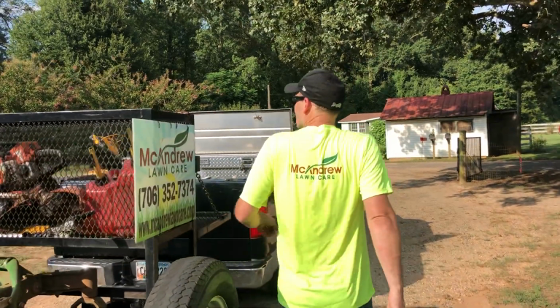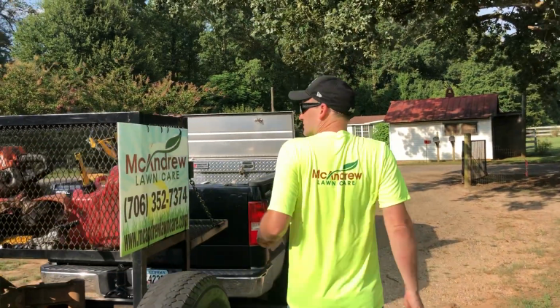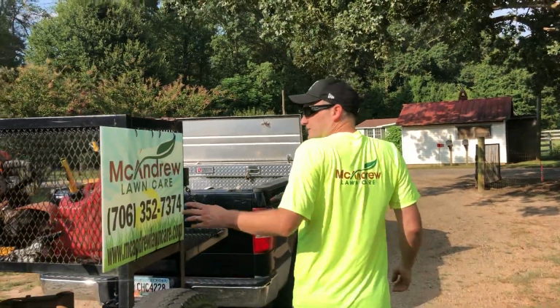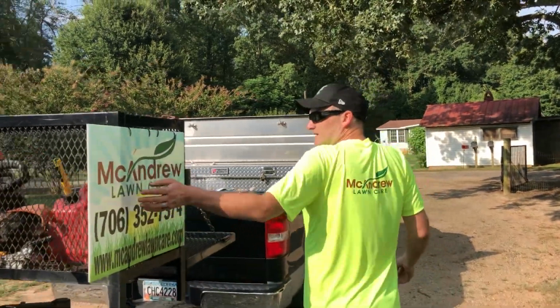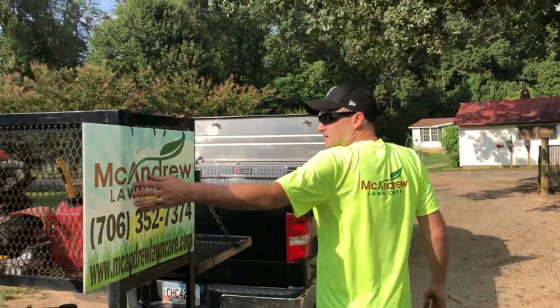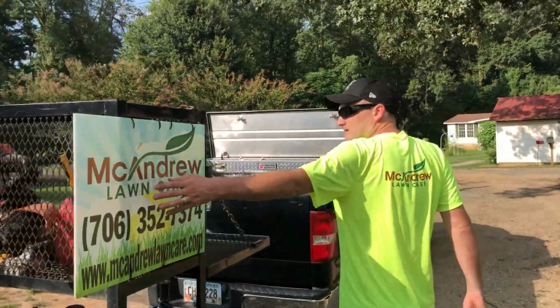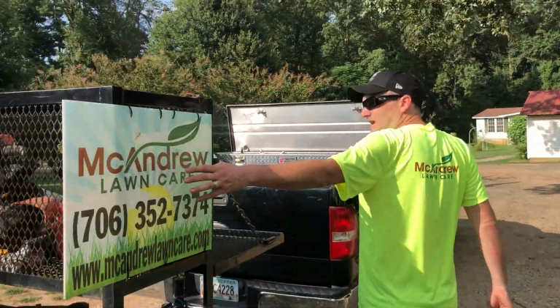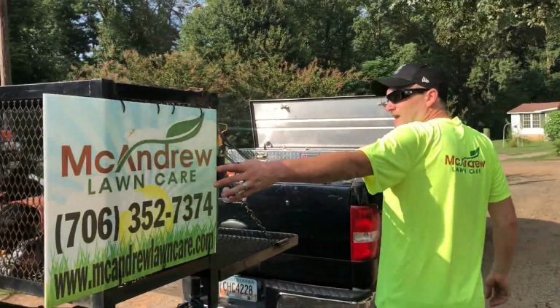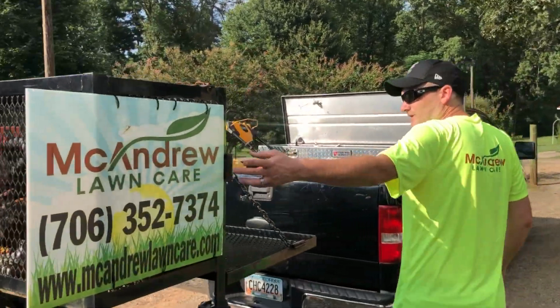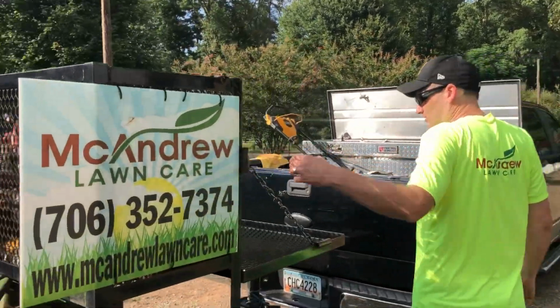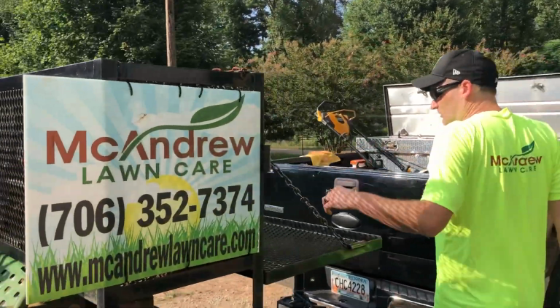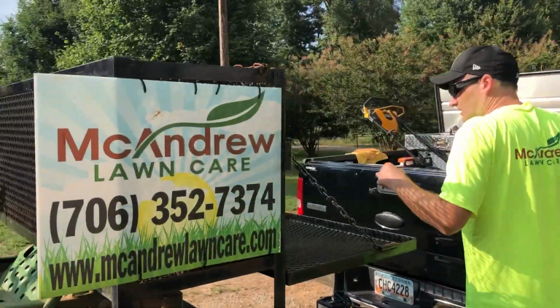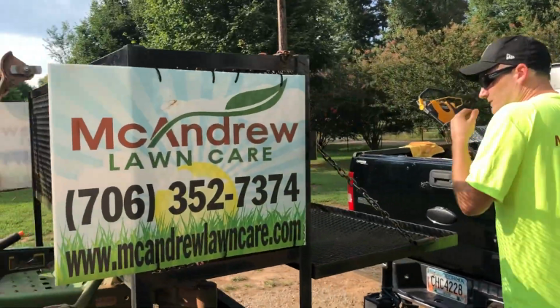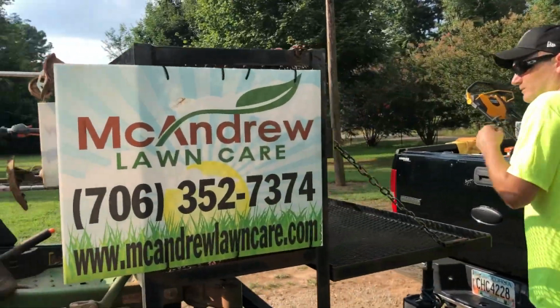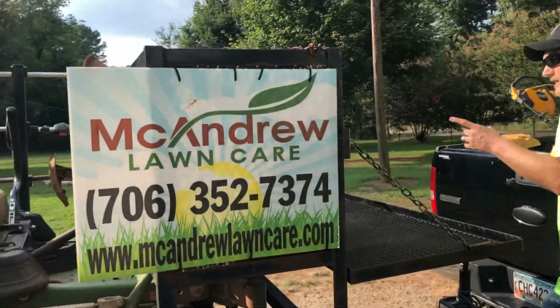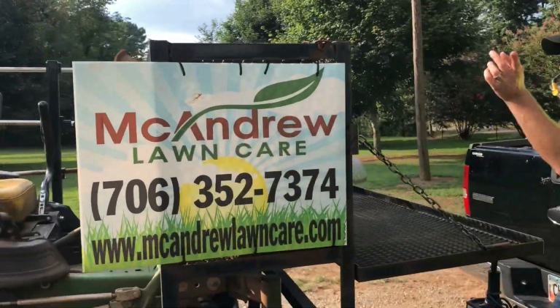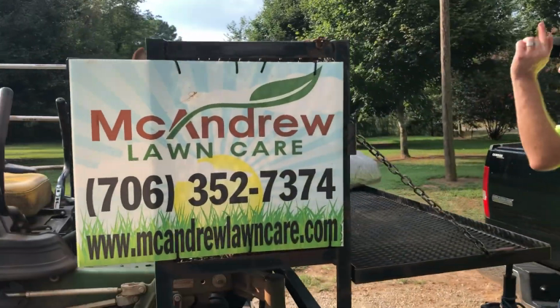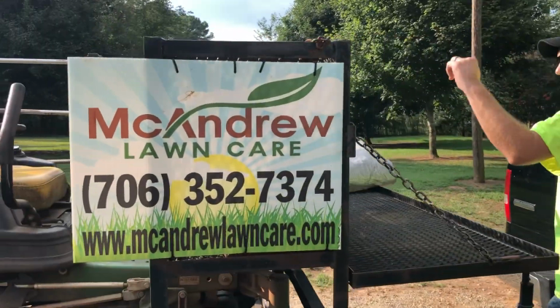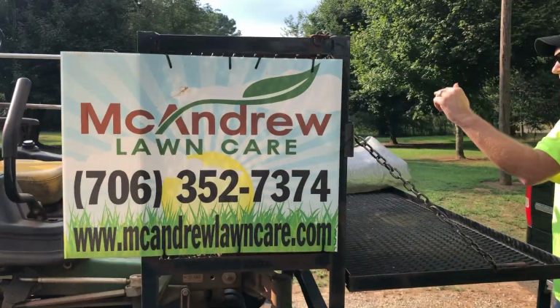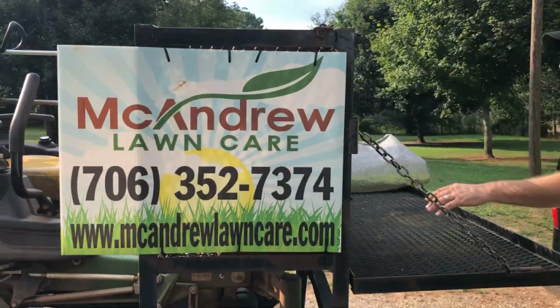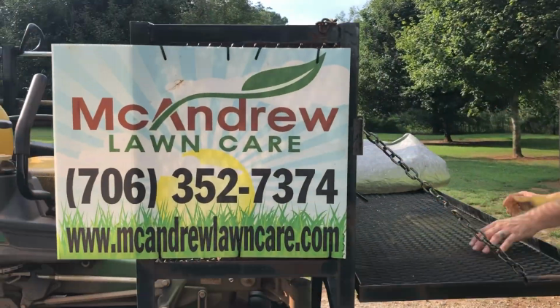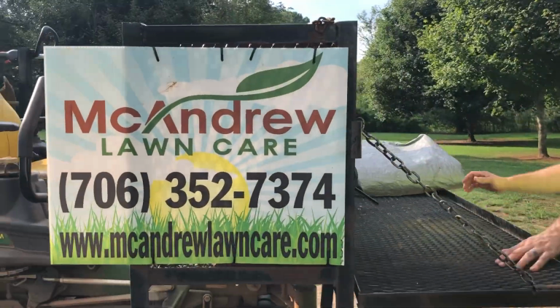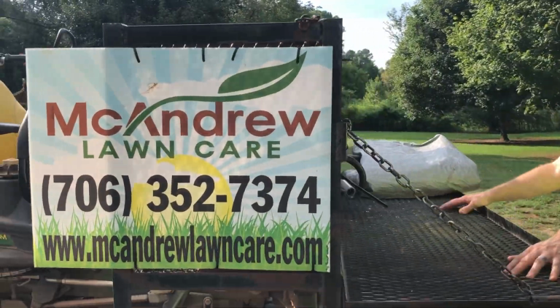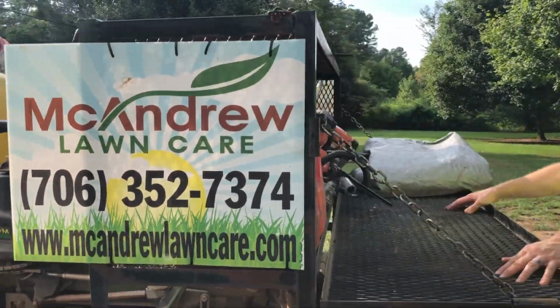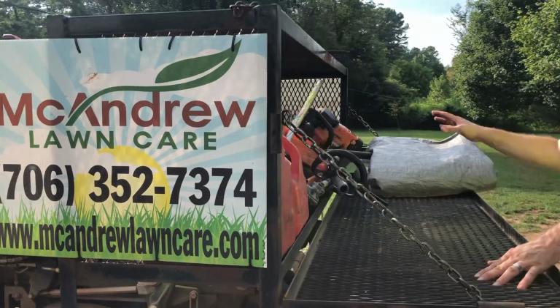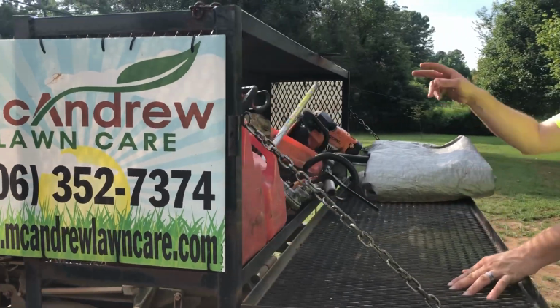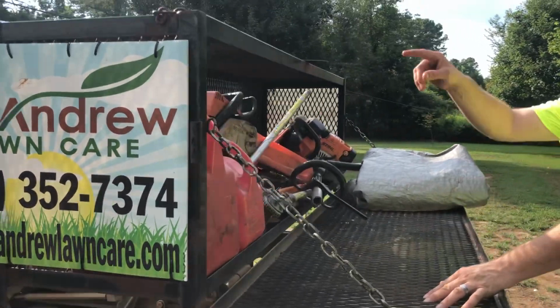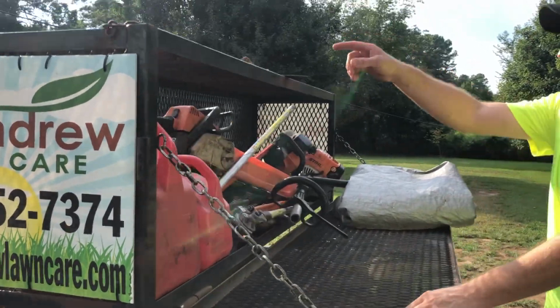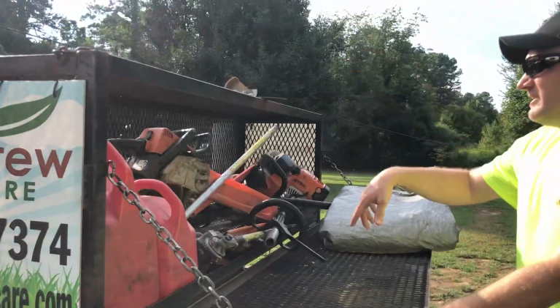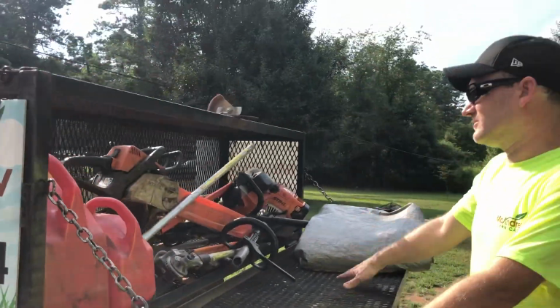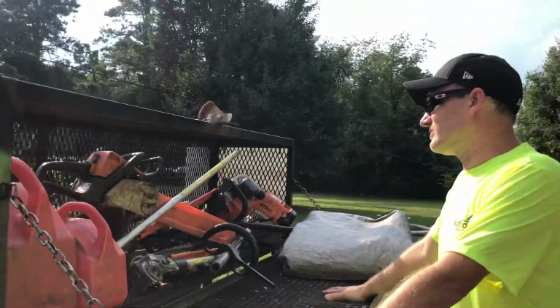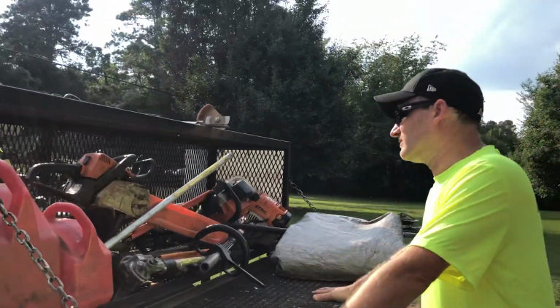Of course, we've got our sign with our logo on it. You want to have that. We've got it on both sides and in the back of the trailer.